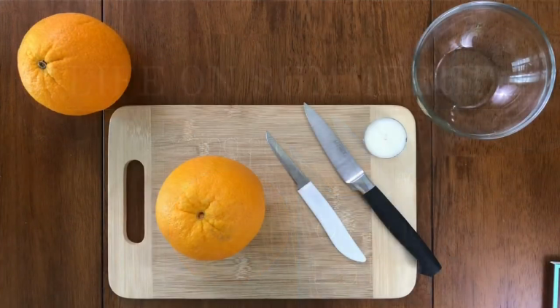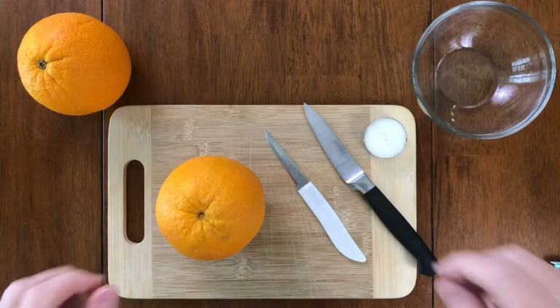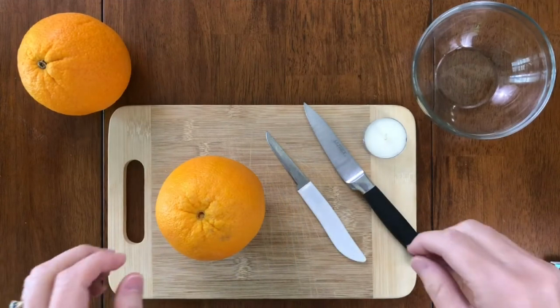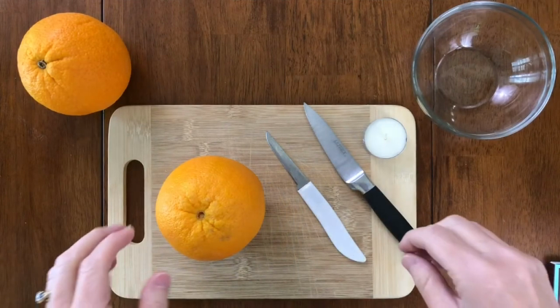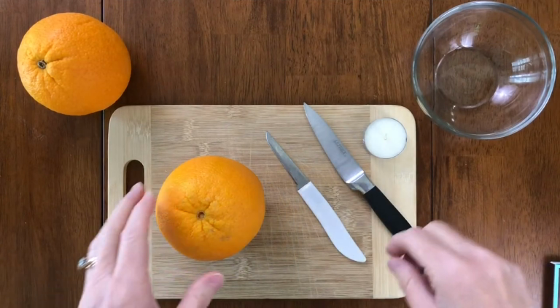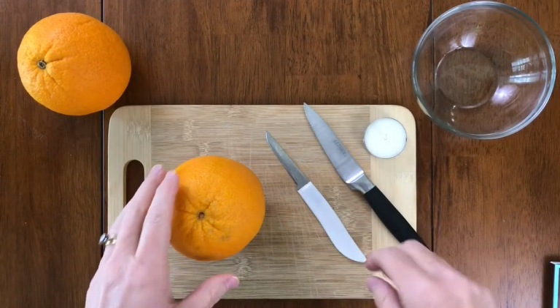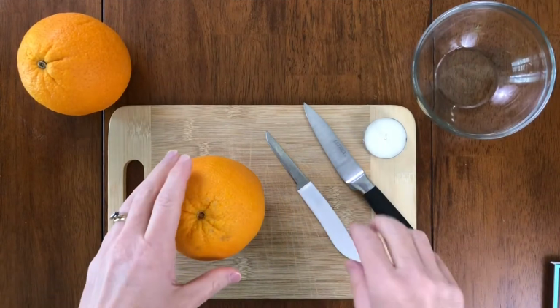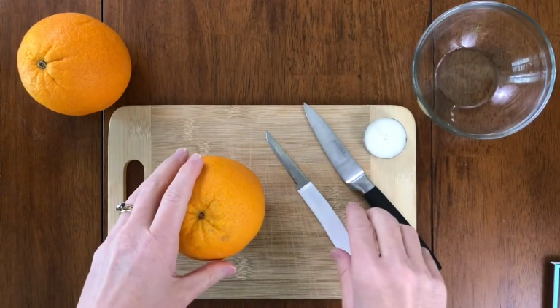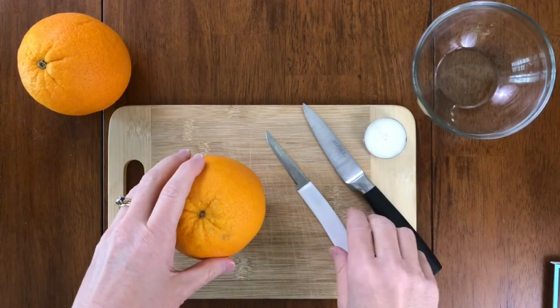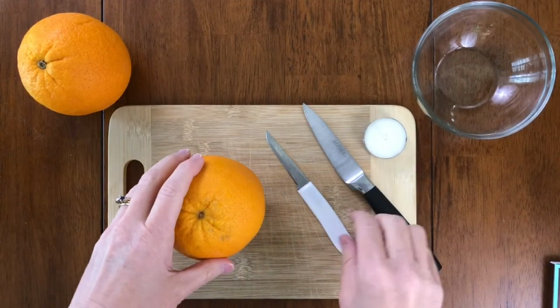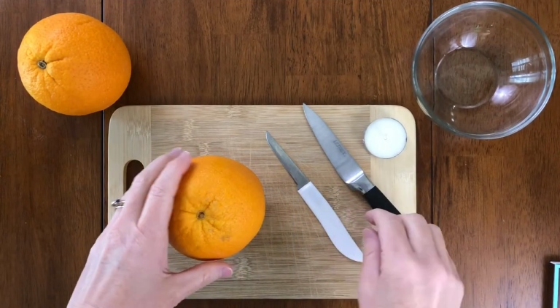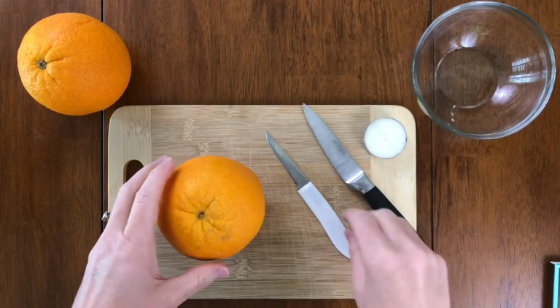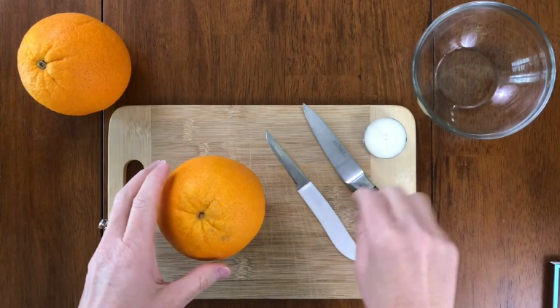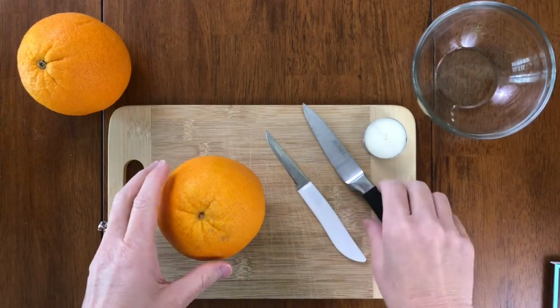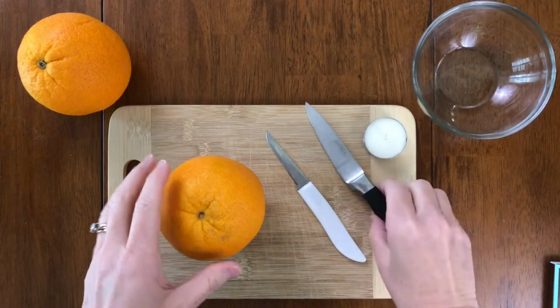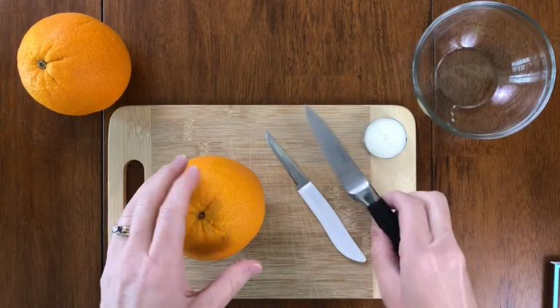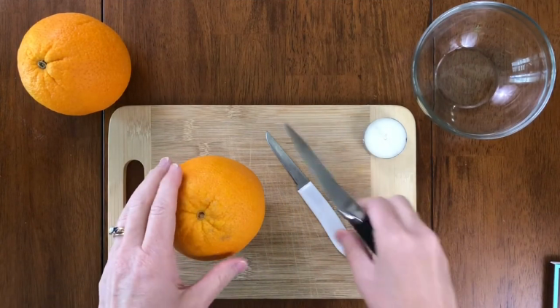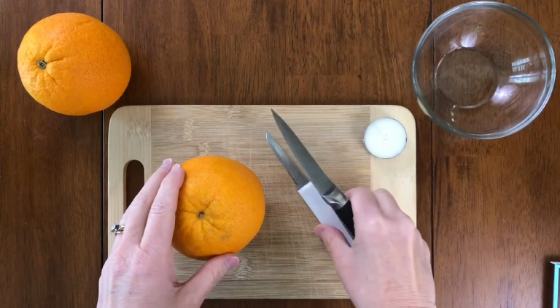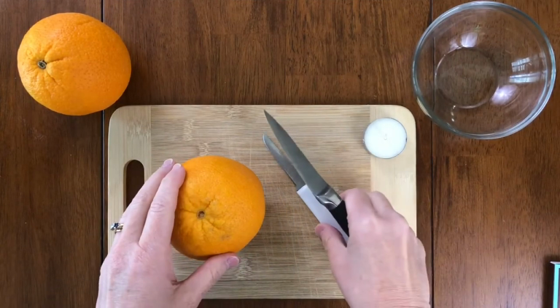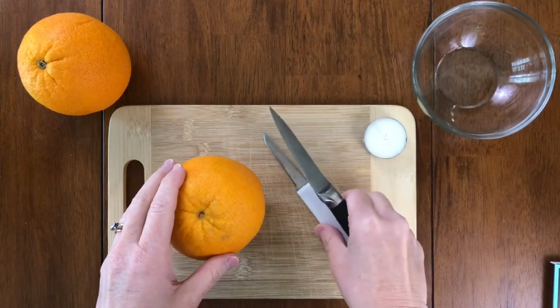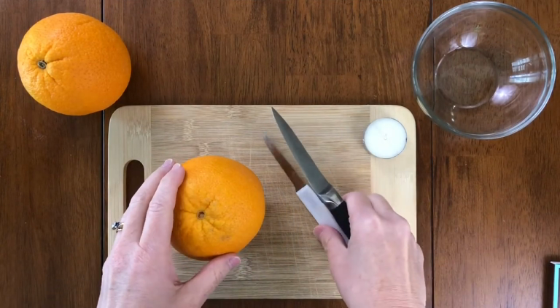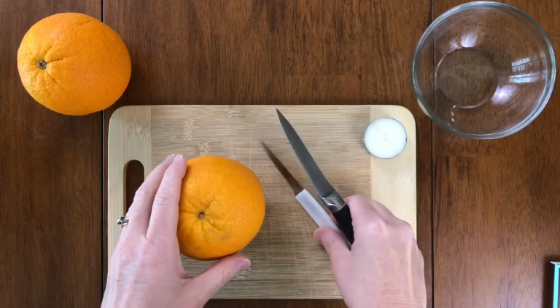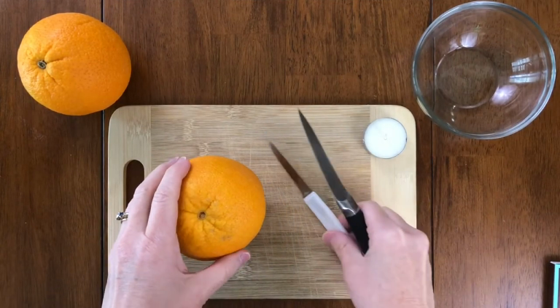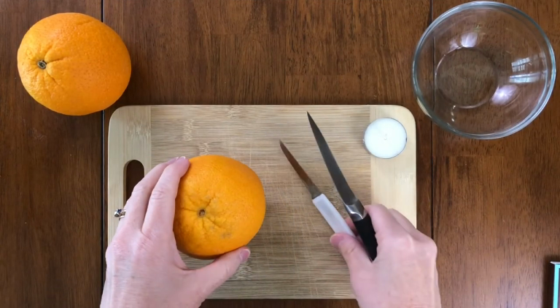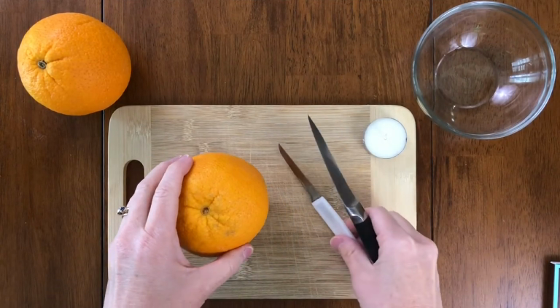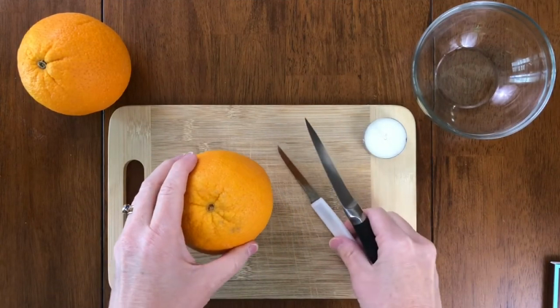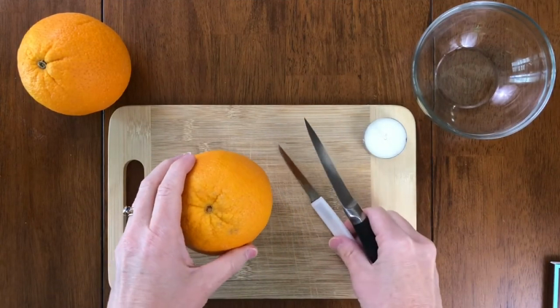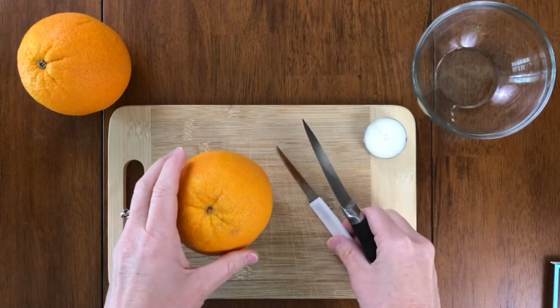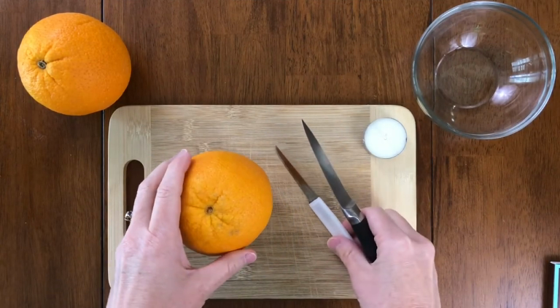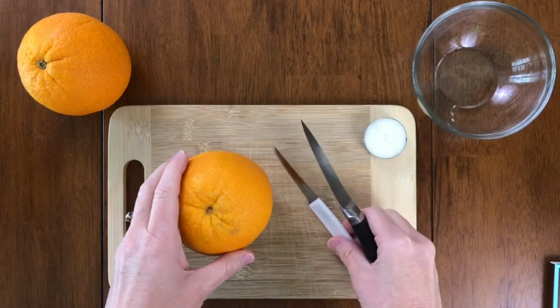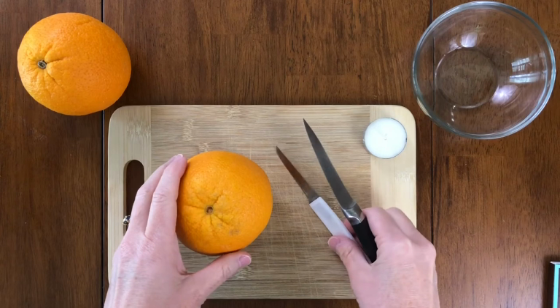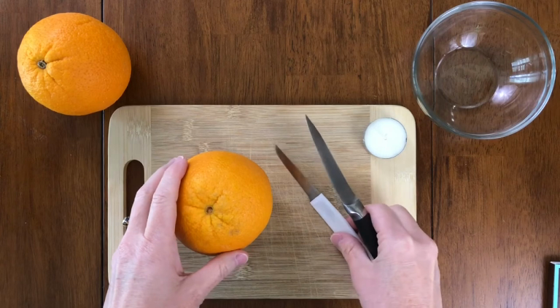Welcome to Life on Summer Hill. We are going to be making today orange candles.